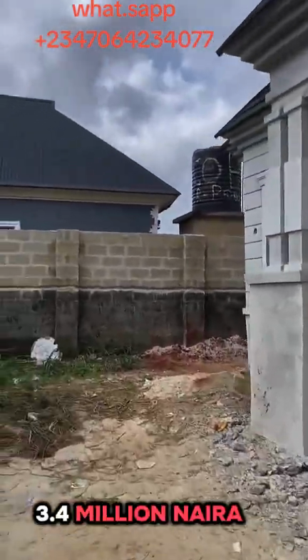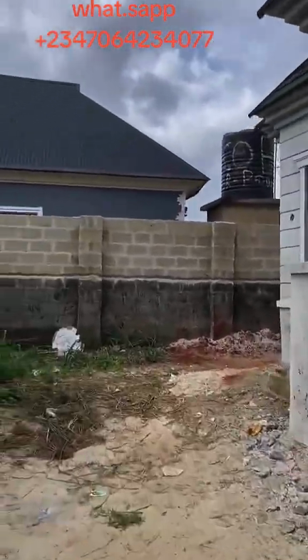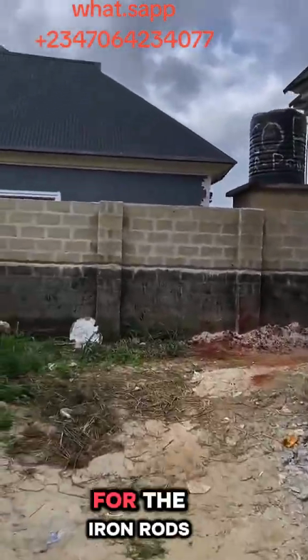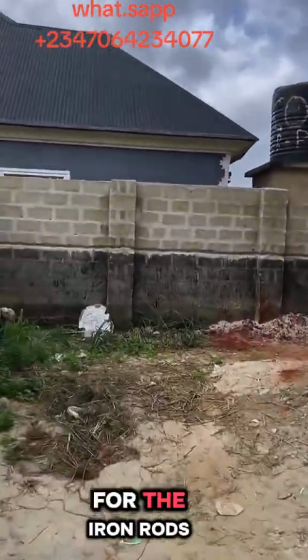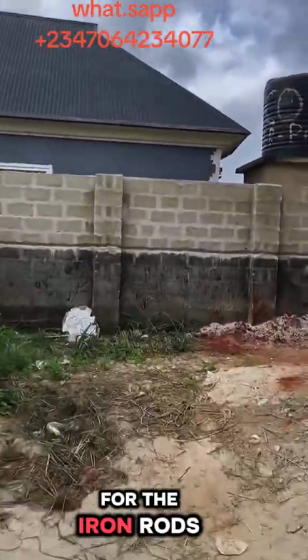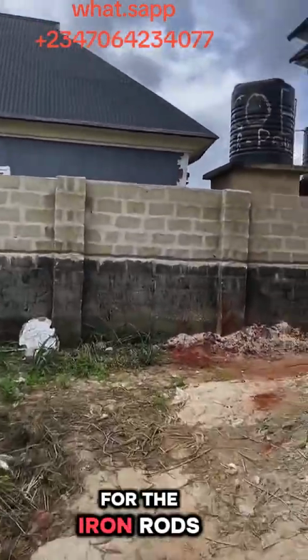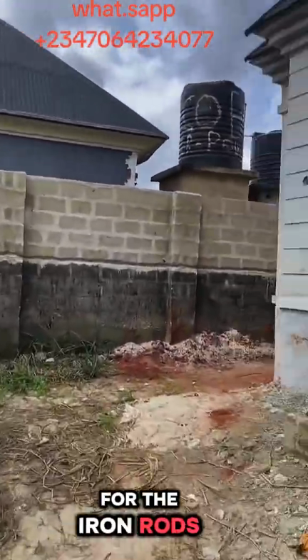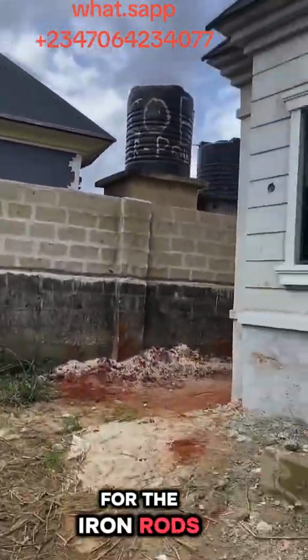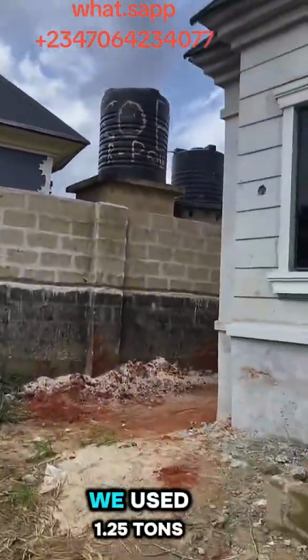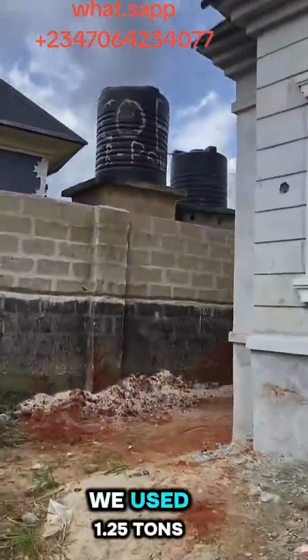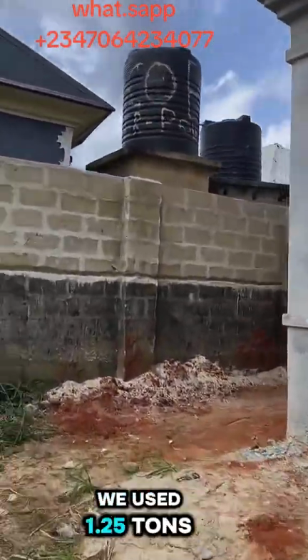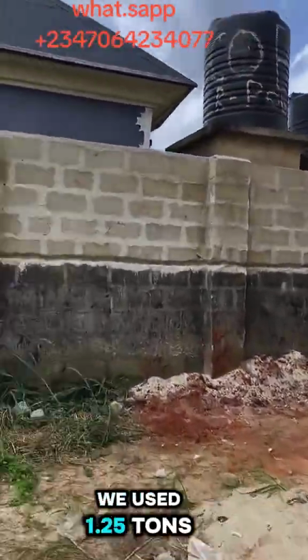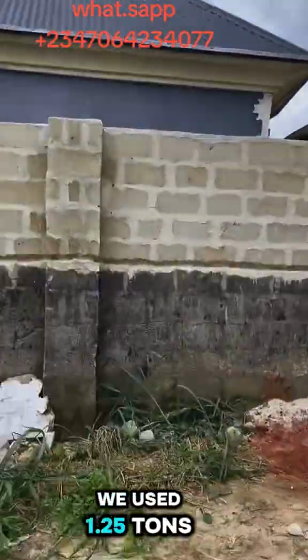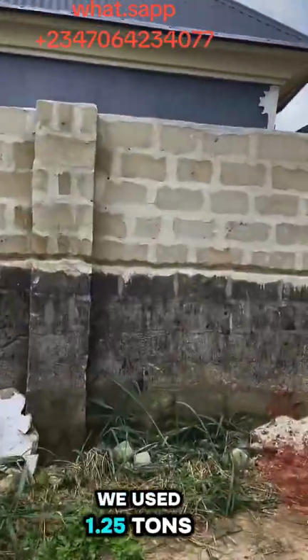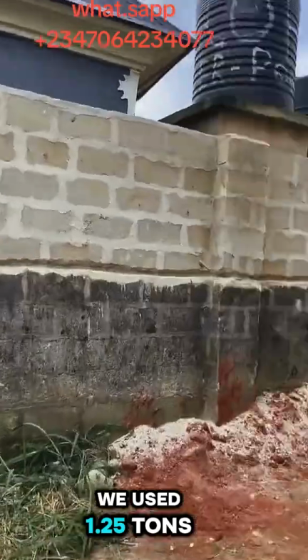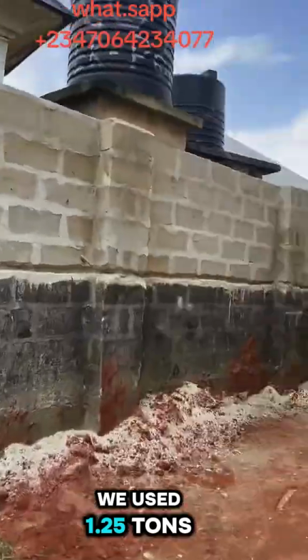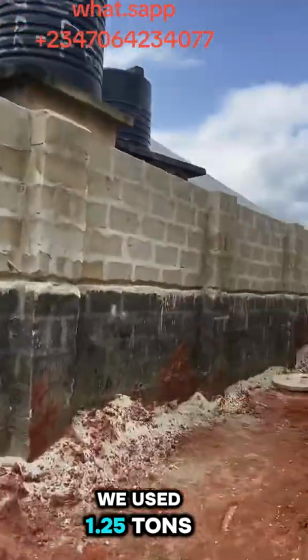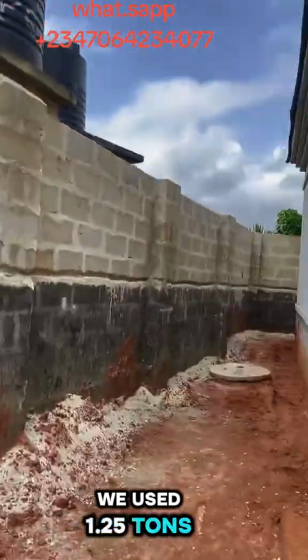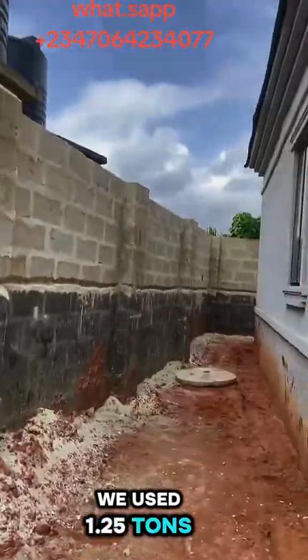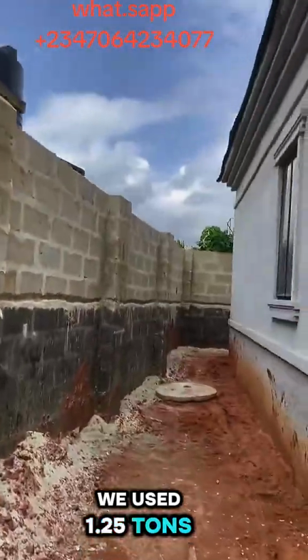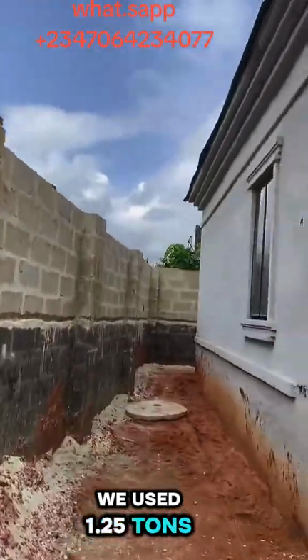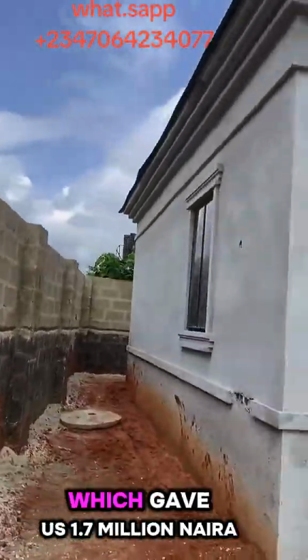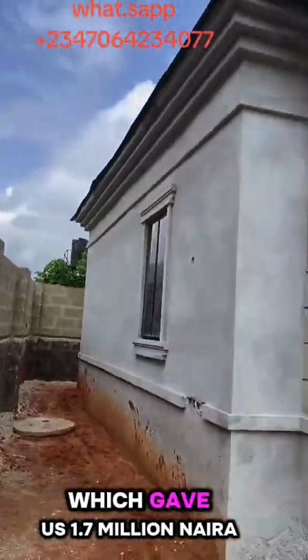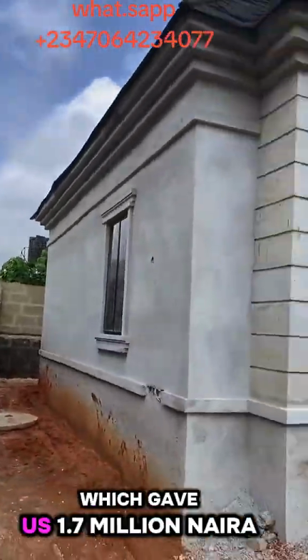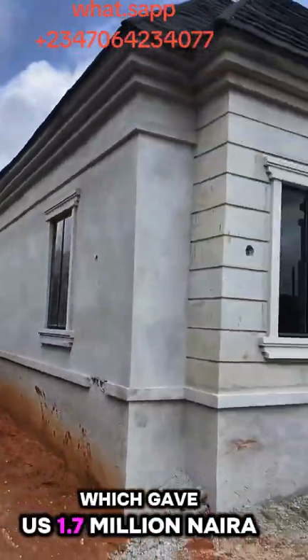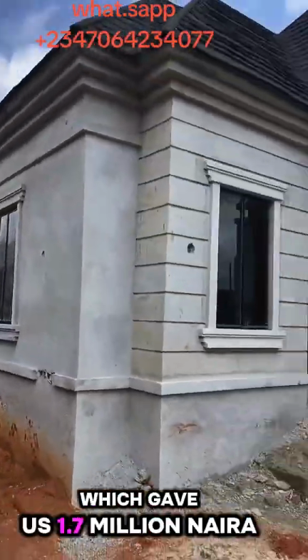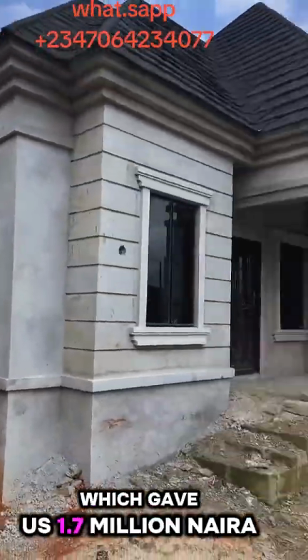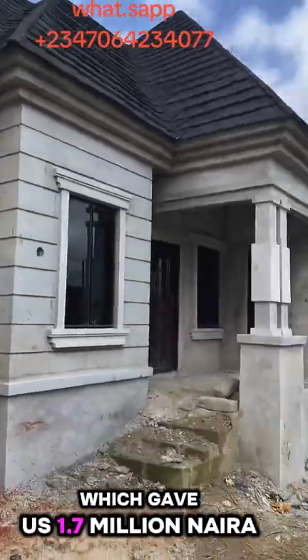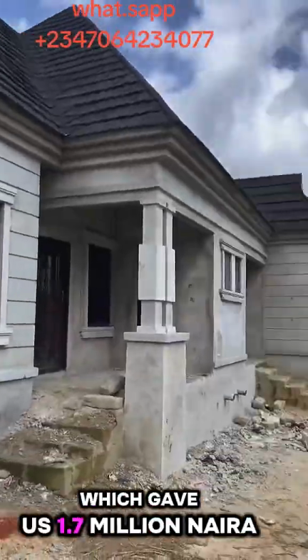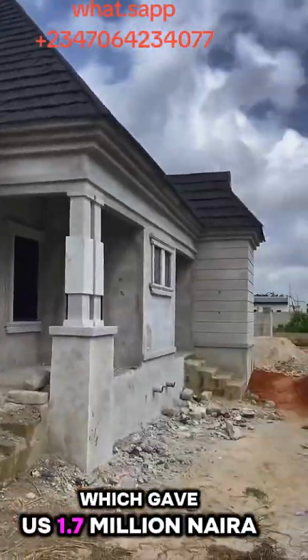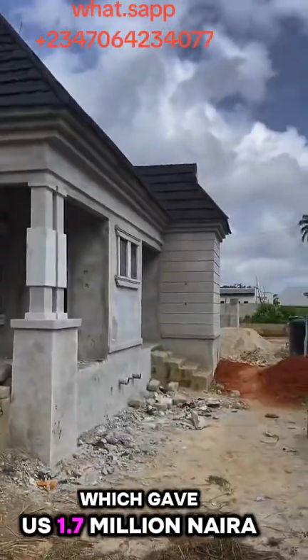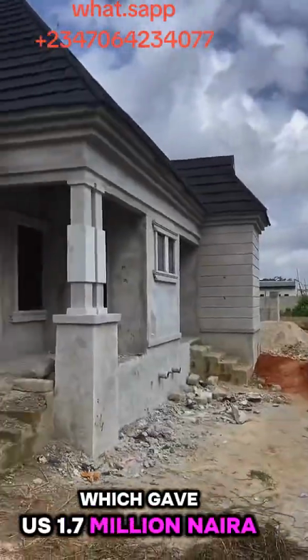For the iron rods, we used 1.25 tons, which gave us 1.7 million naira.